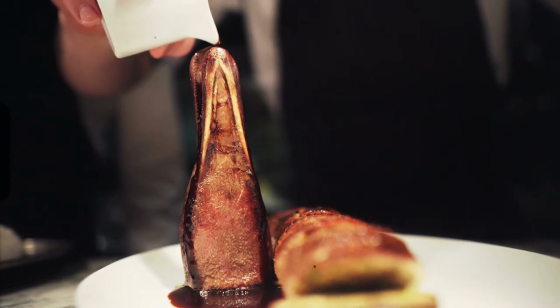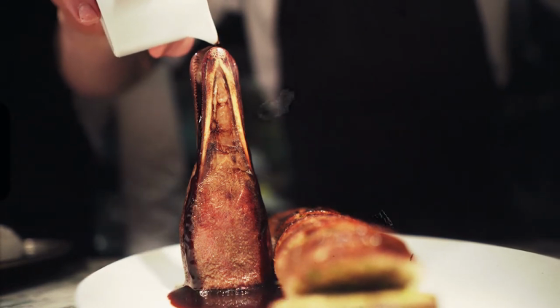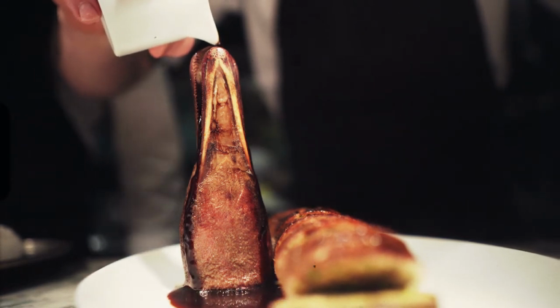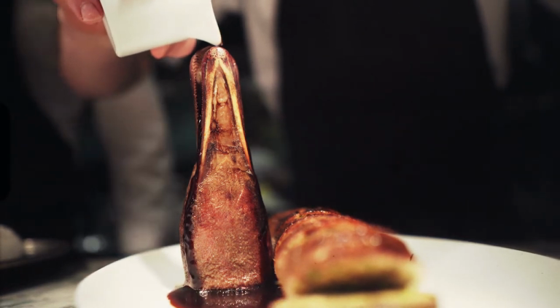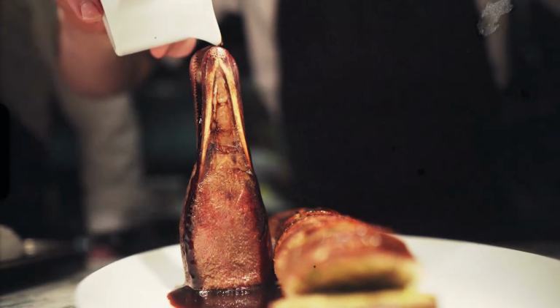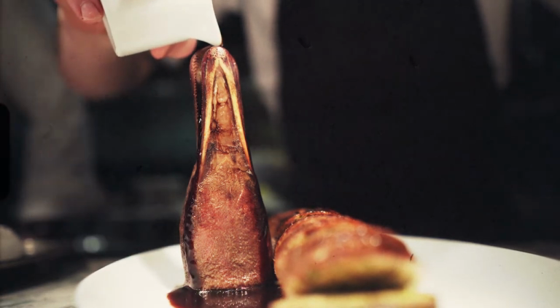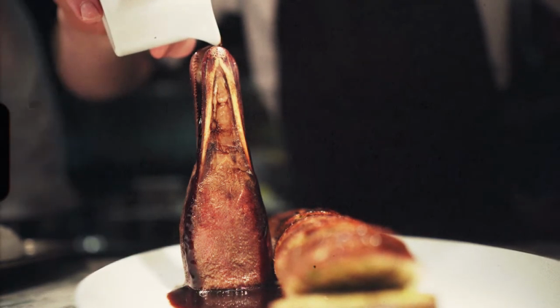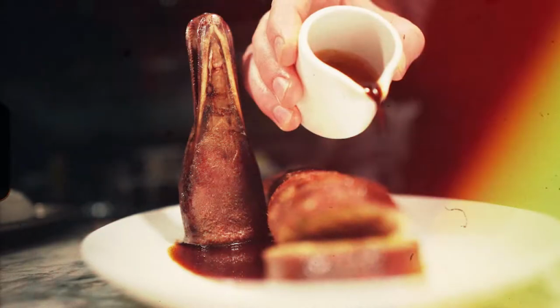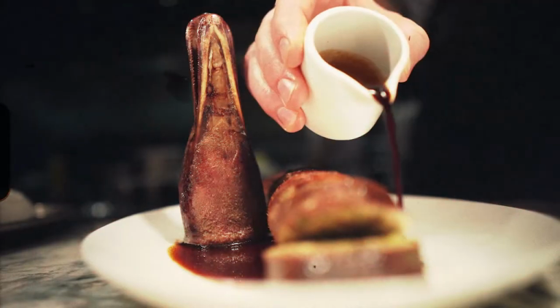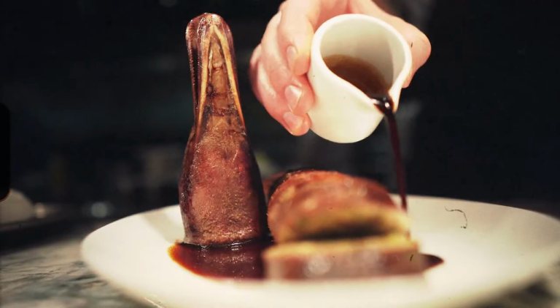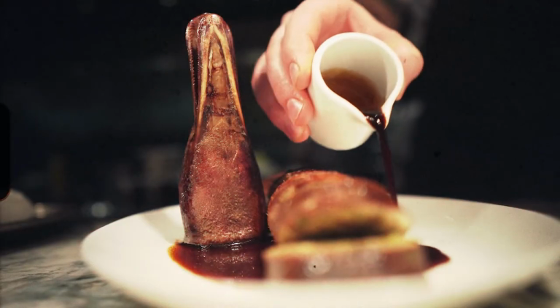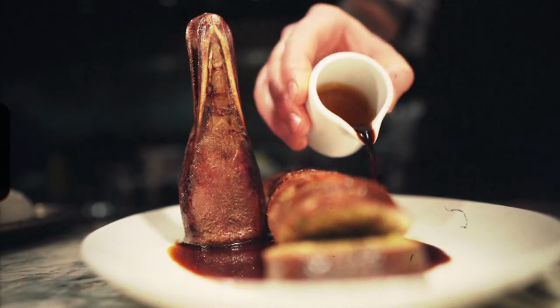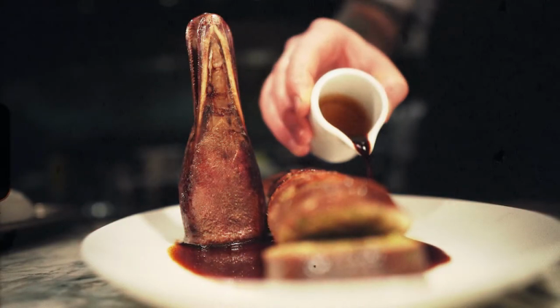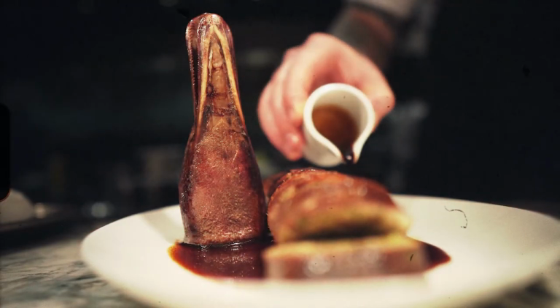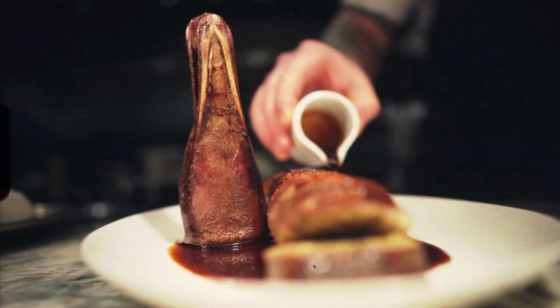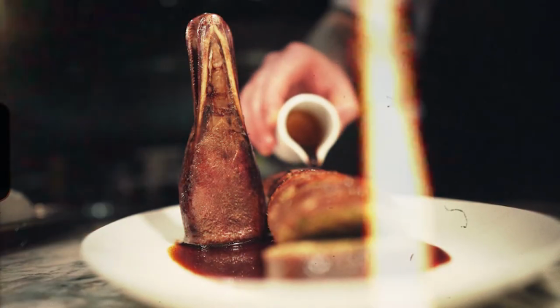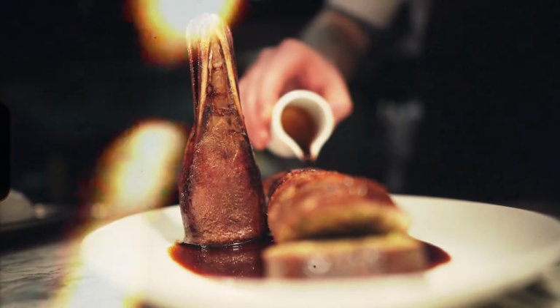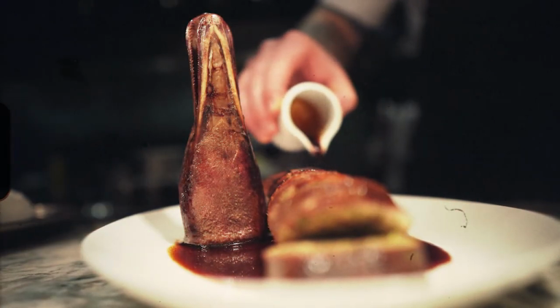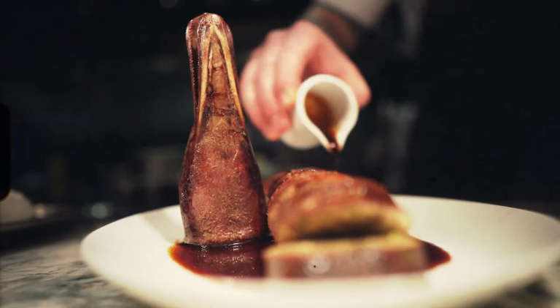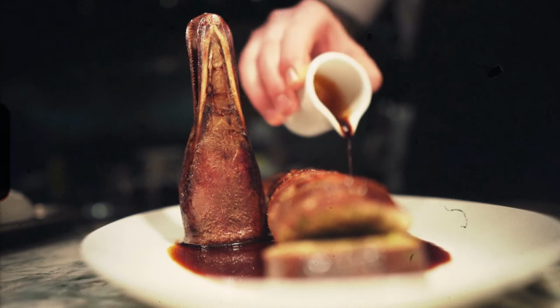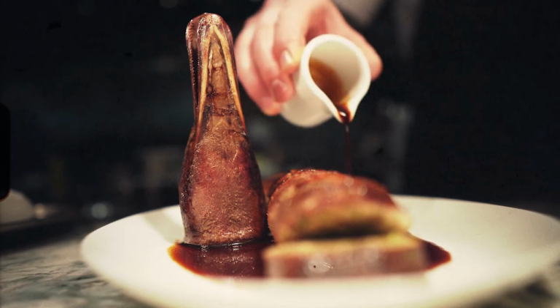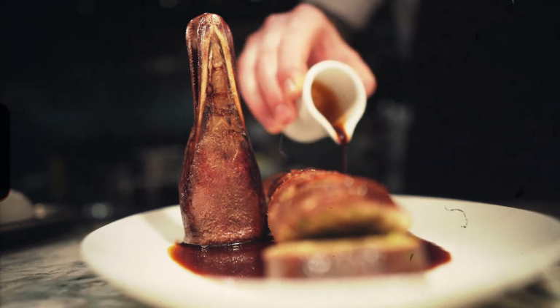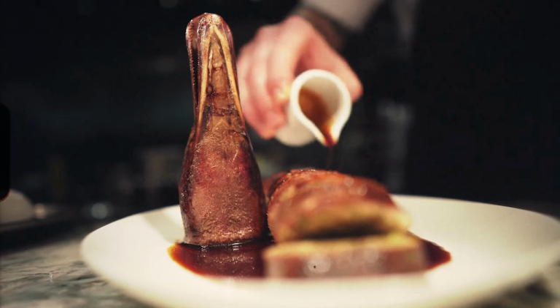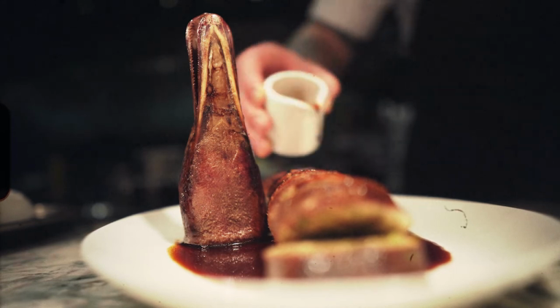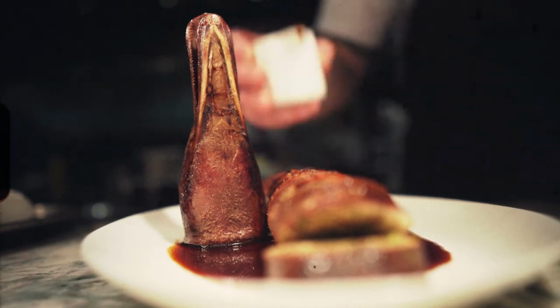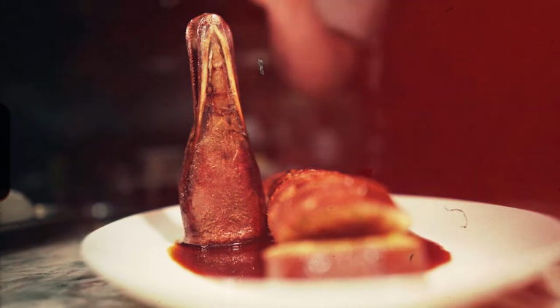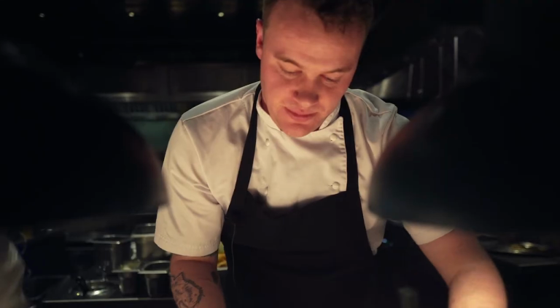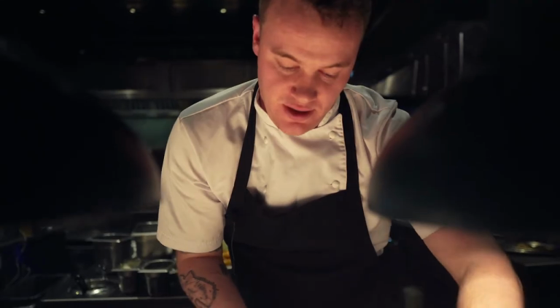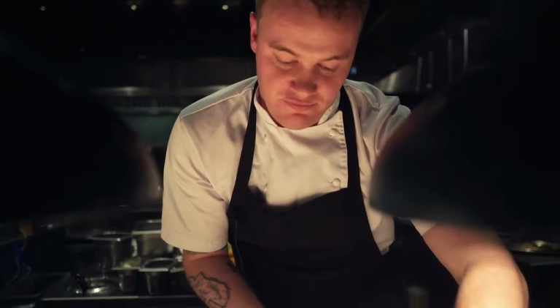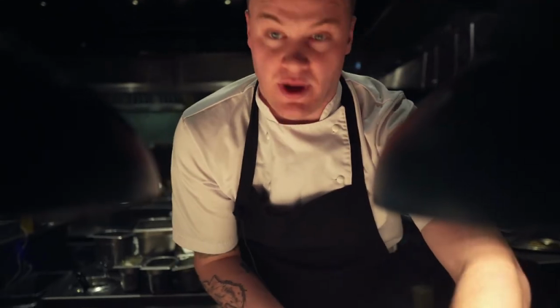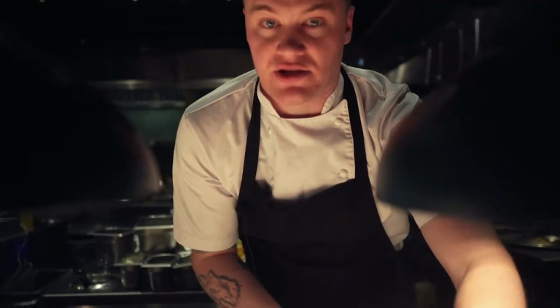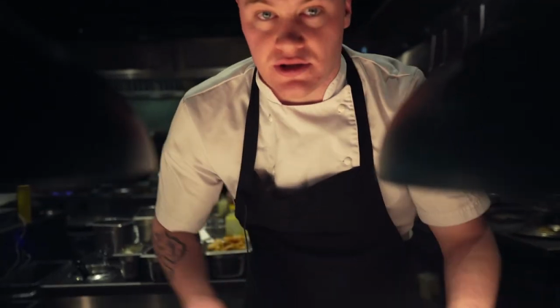So this is our stuffed duck neck with morels, tarragon, chicken mousse, and red wine sauce.